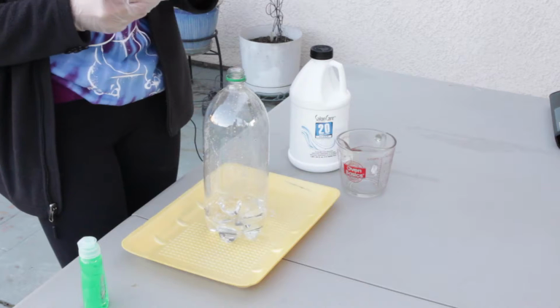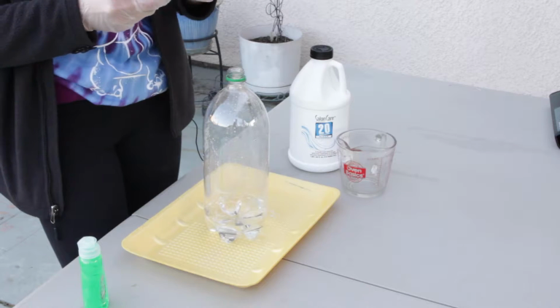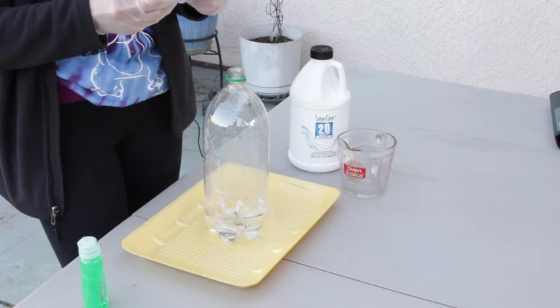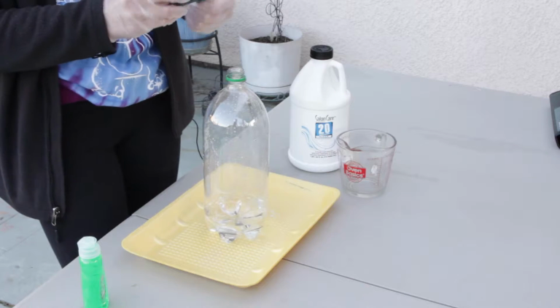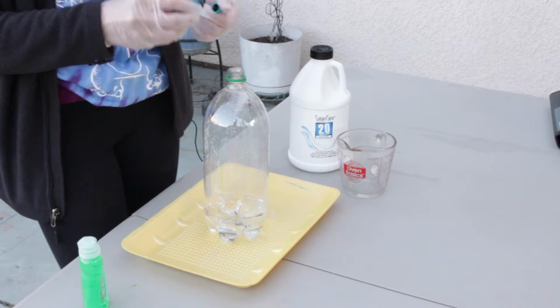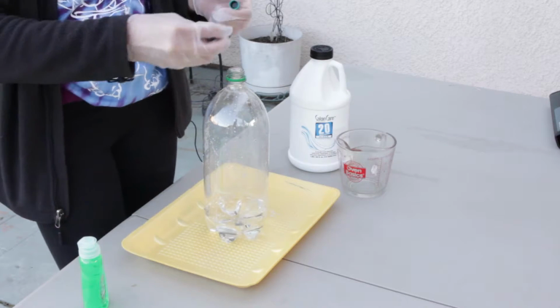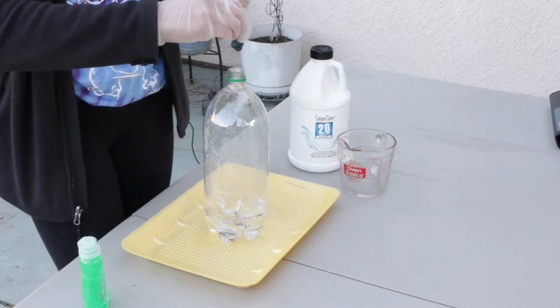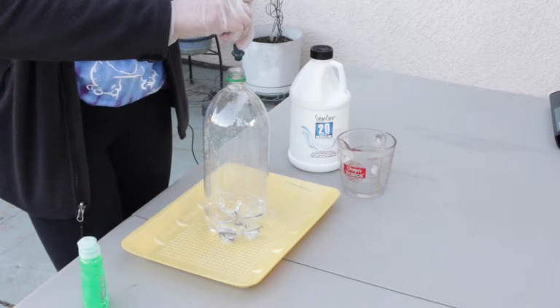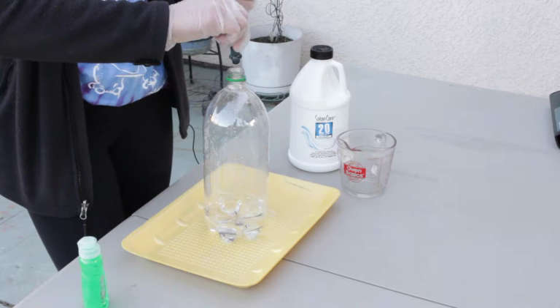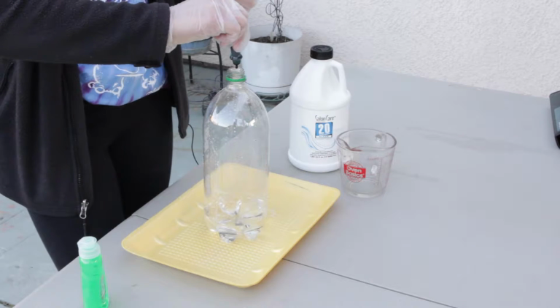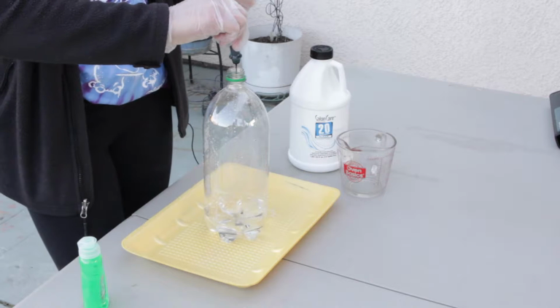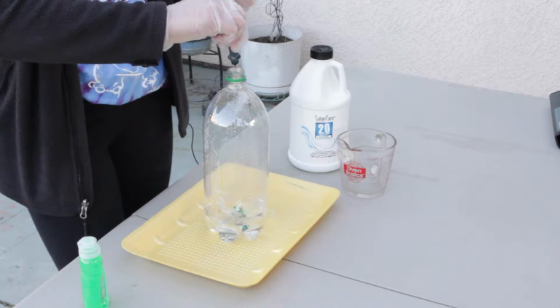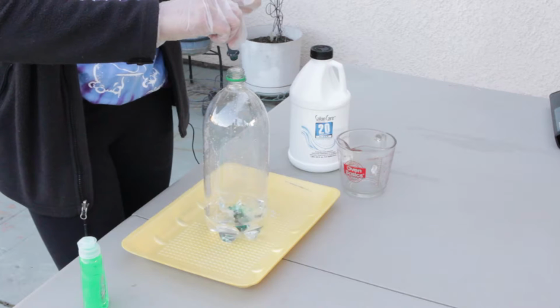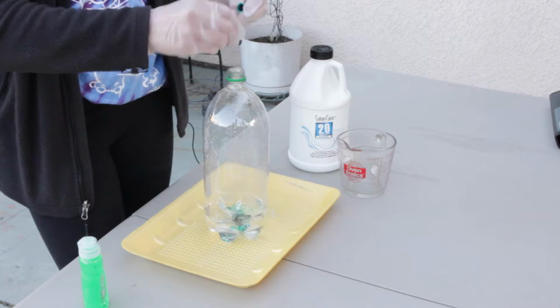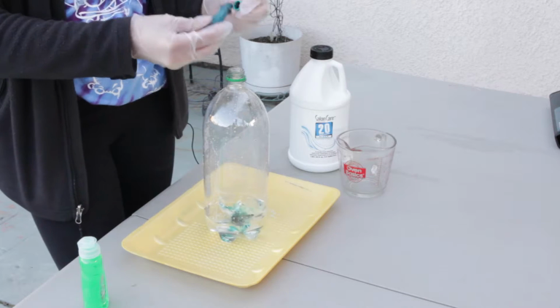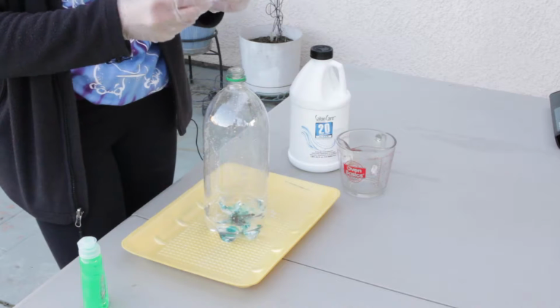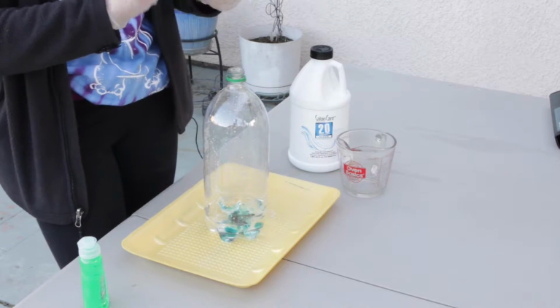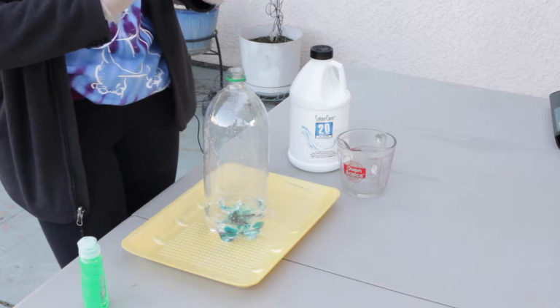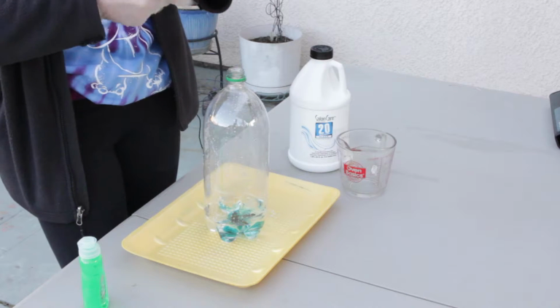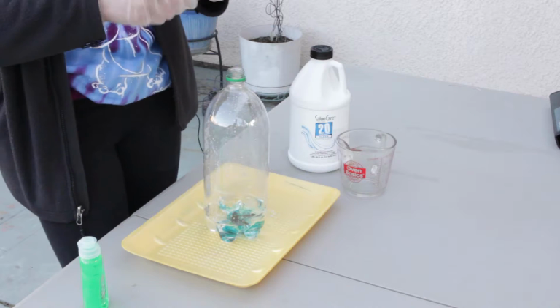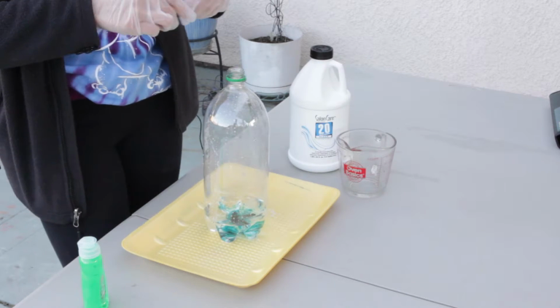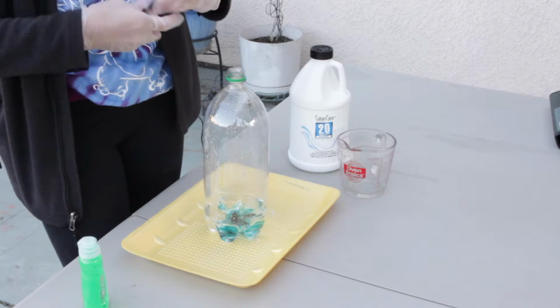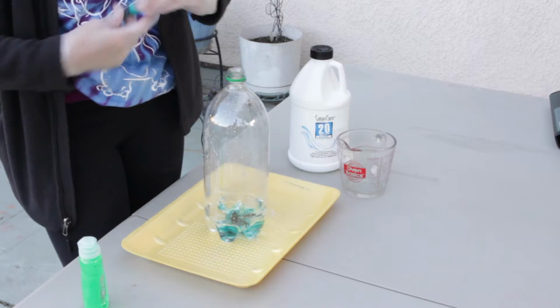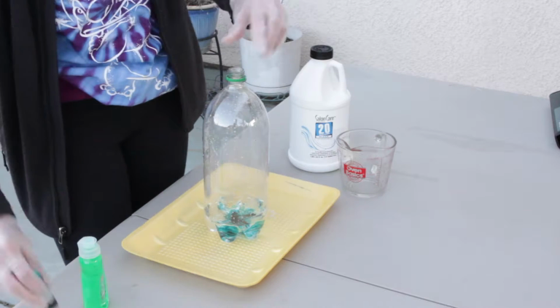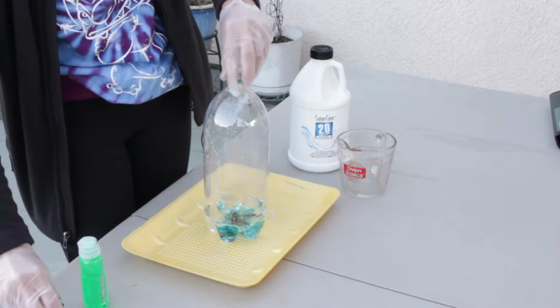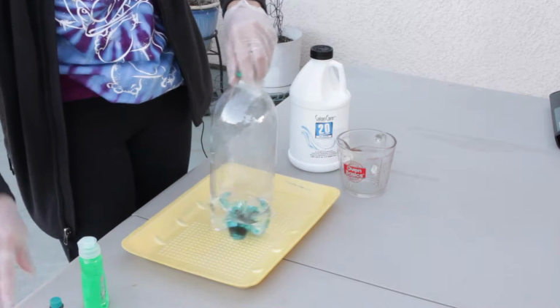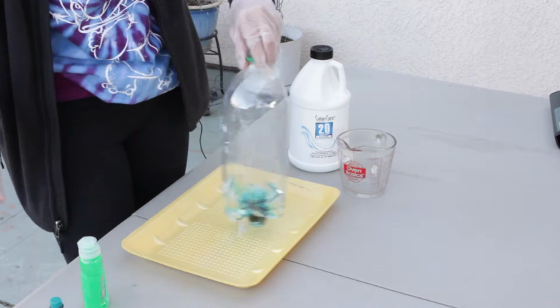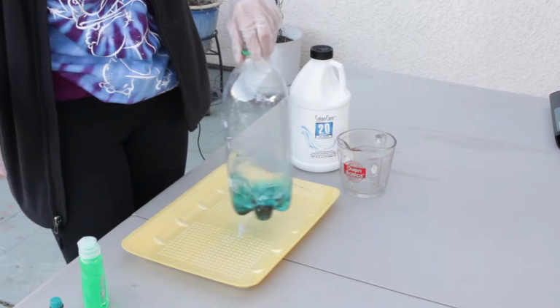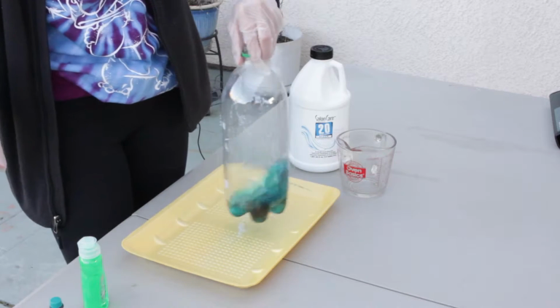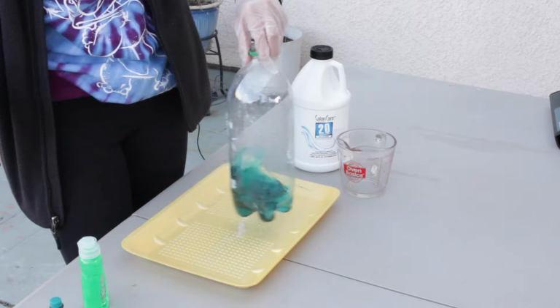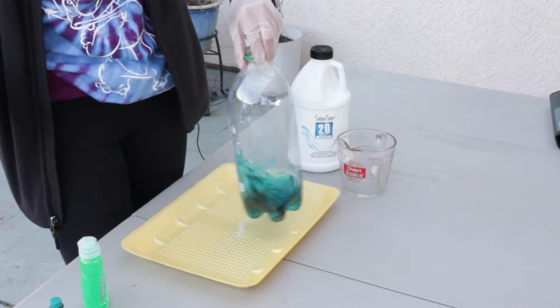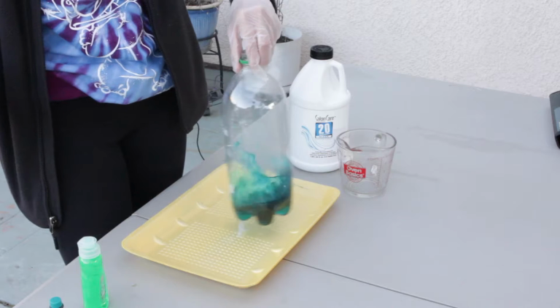Now let's add our food coloring. Just put as much as you want. Then swish it around the bottle until it's fully mixed.